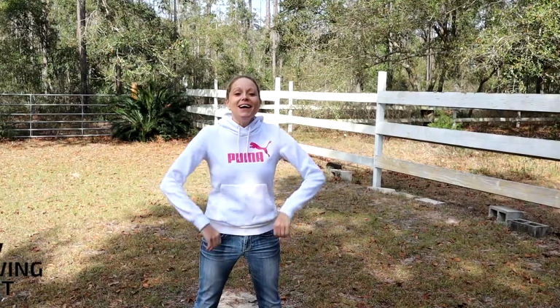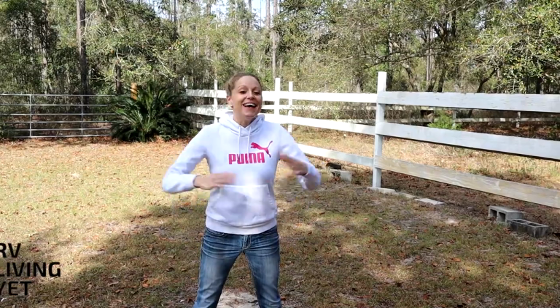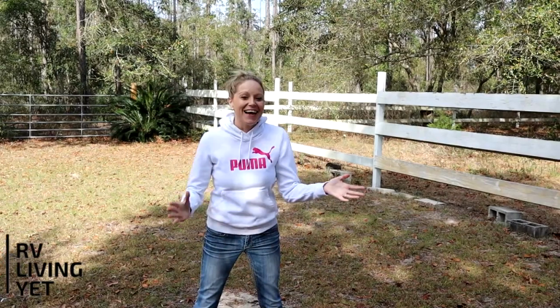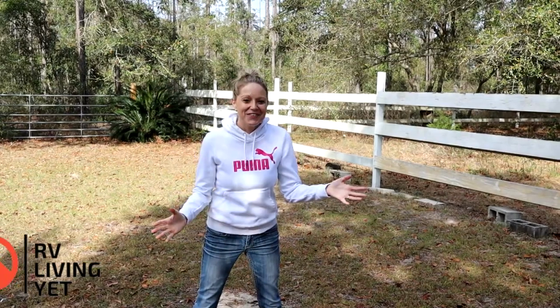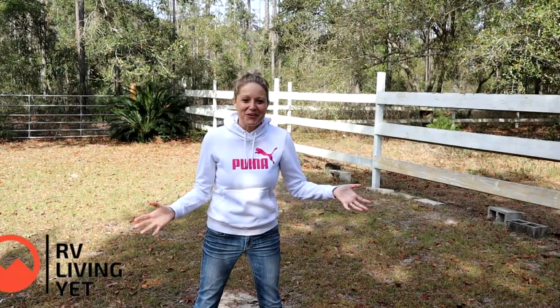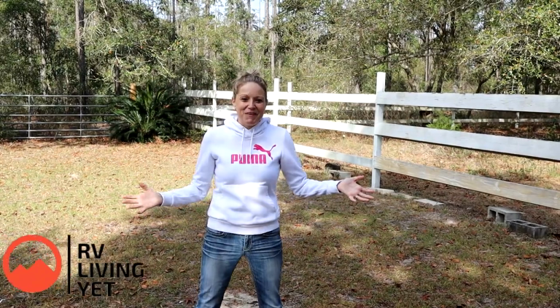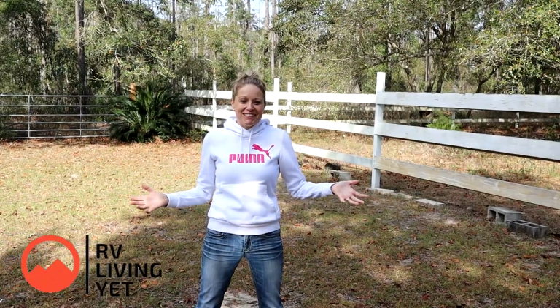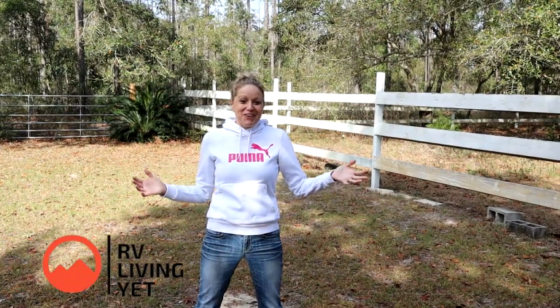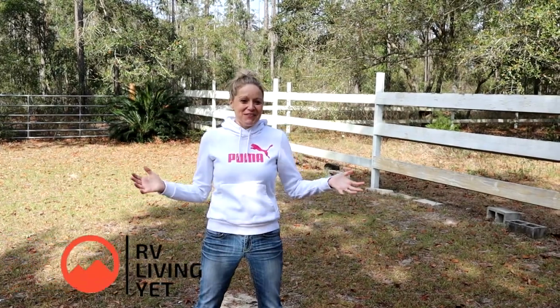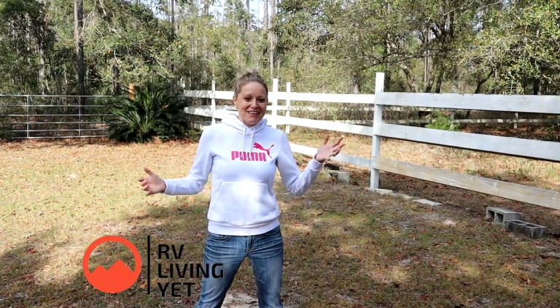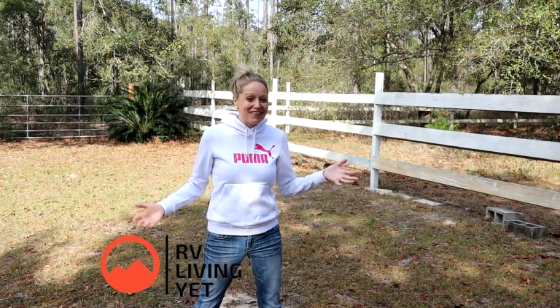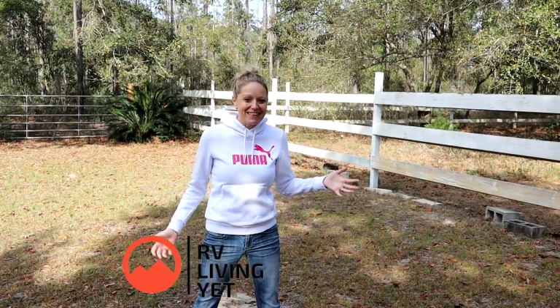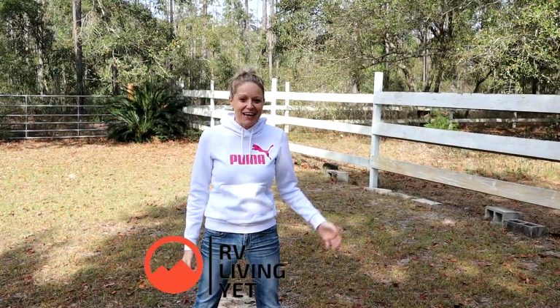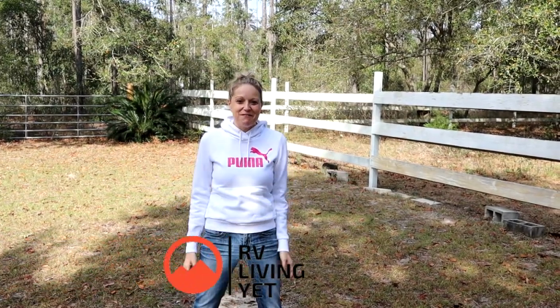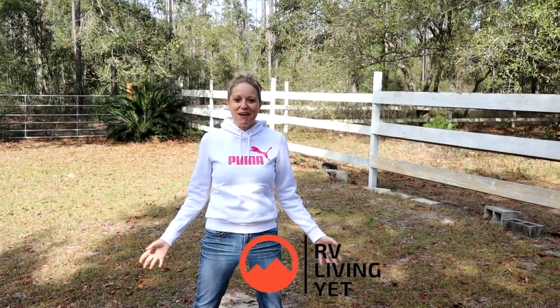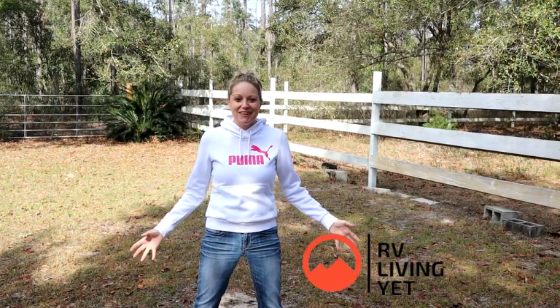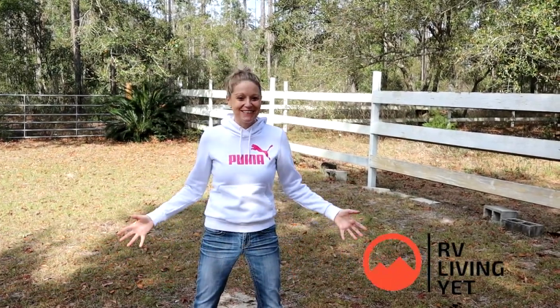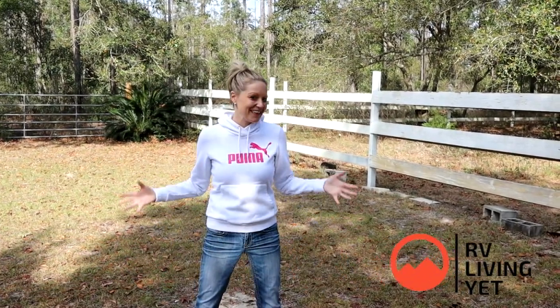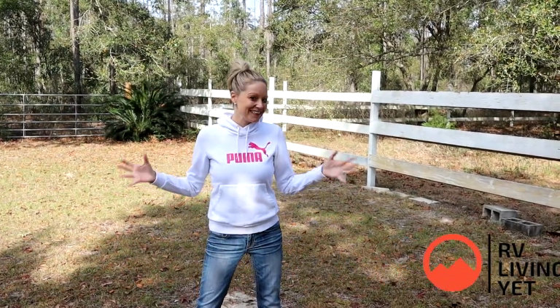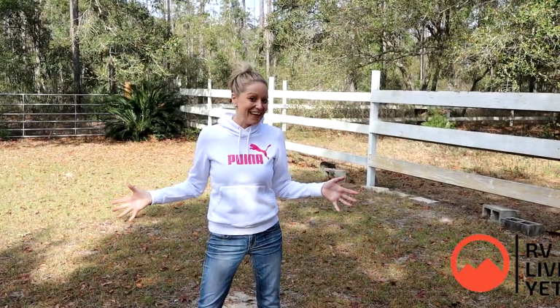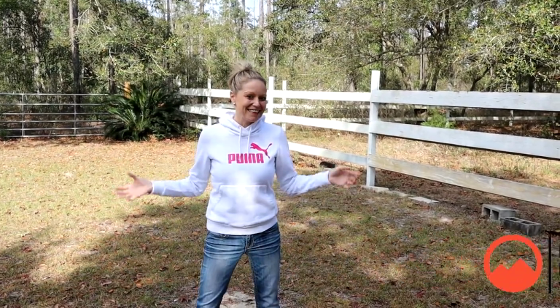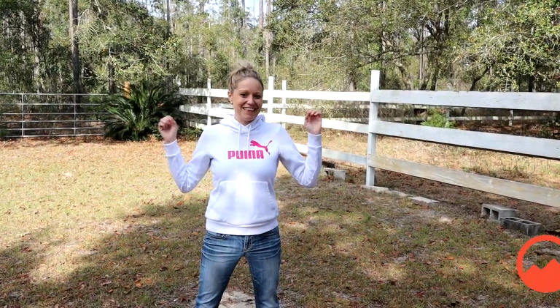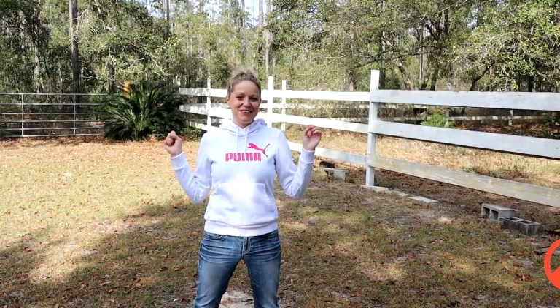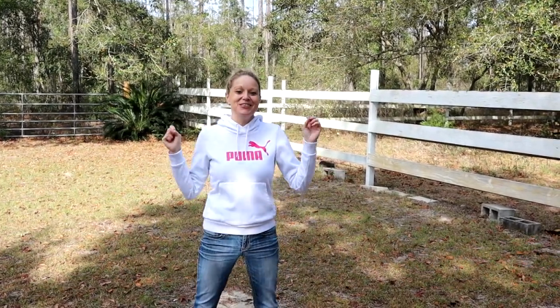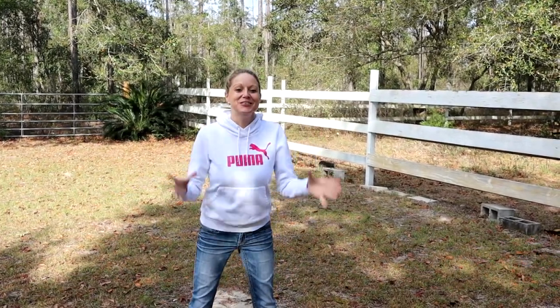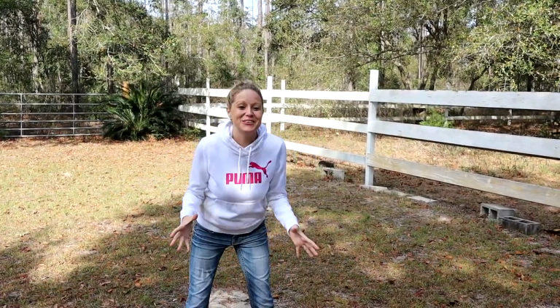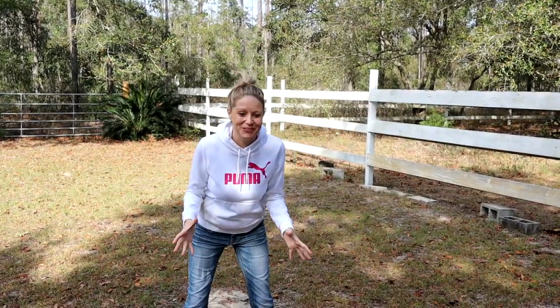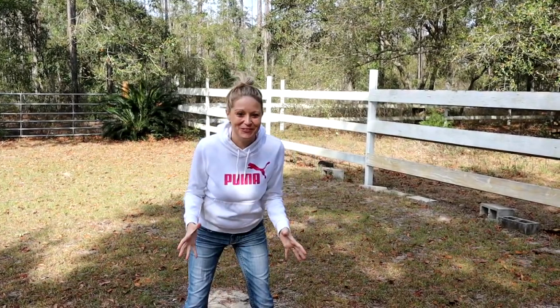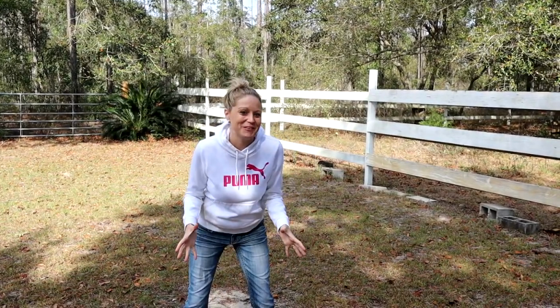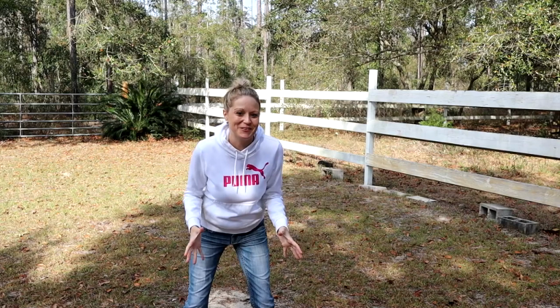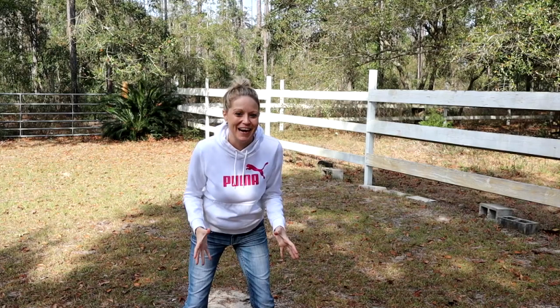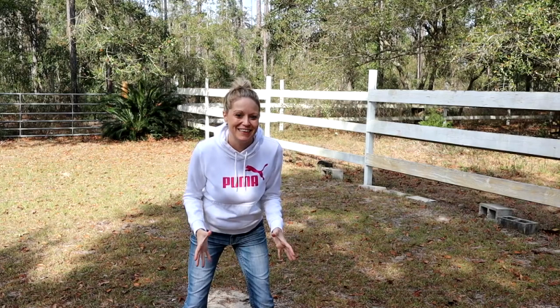Hey guys, welcome back to RV Living Yet. I am very excited today to share the new news with you guys.